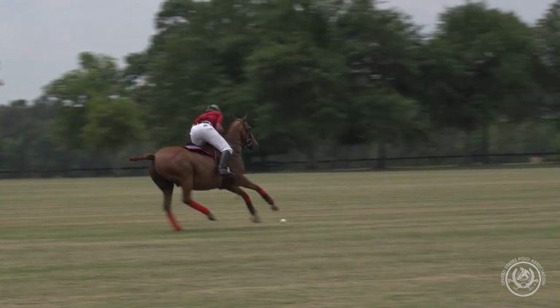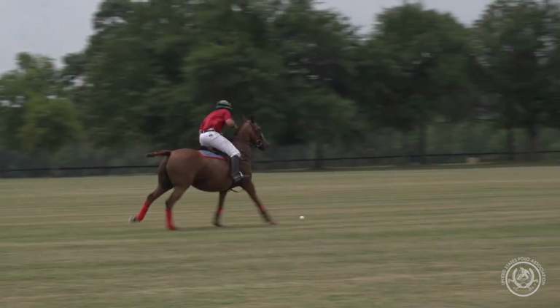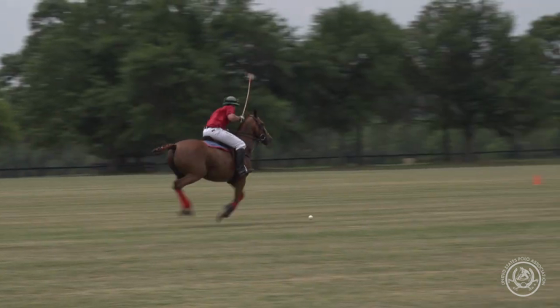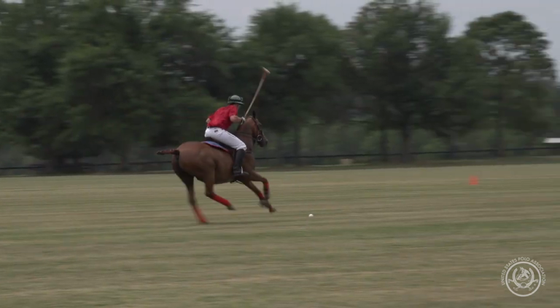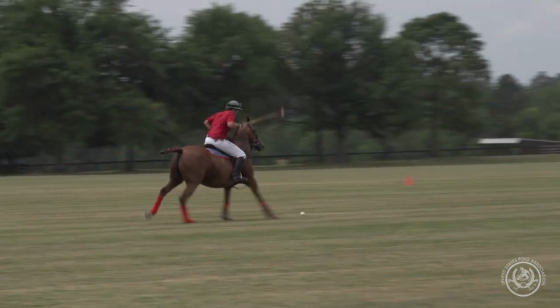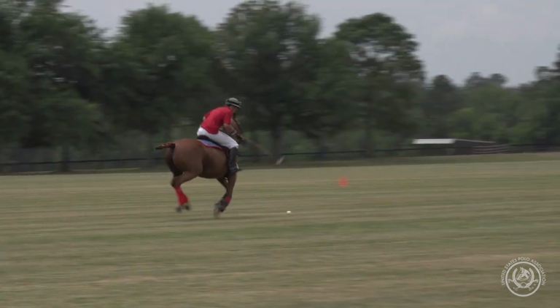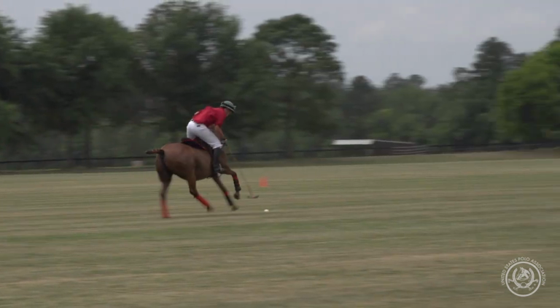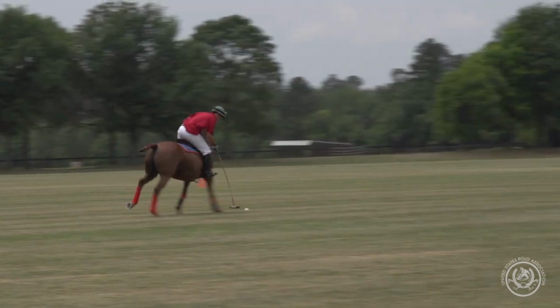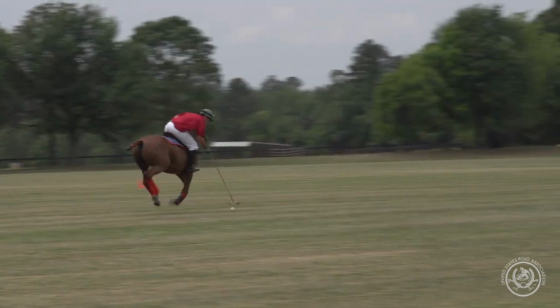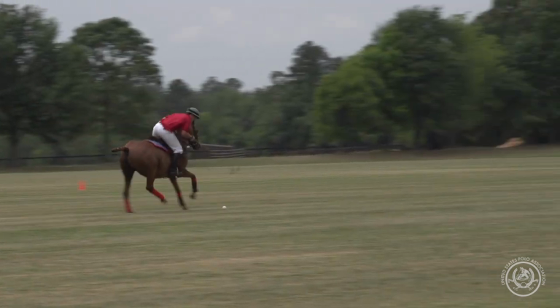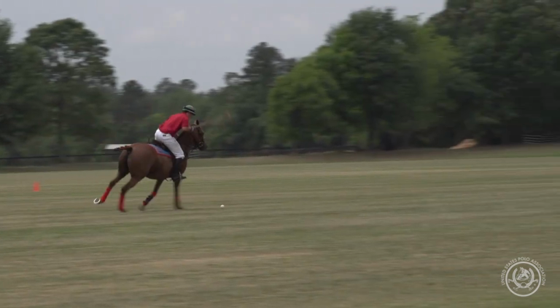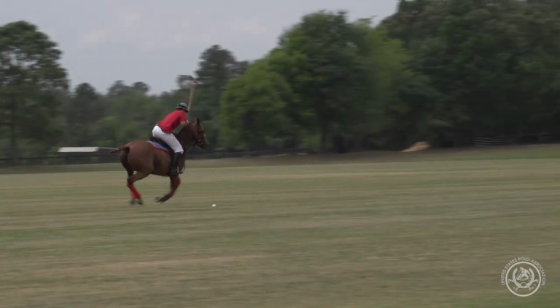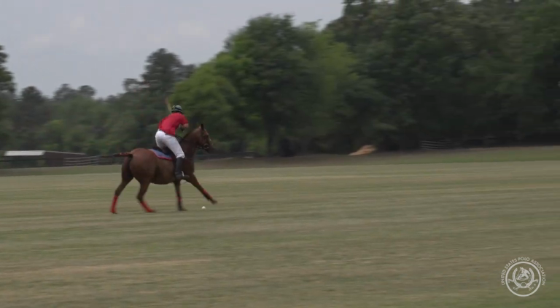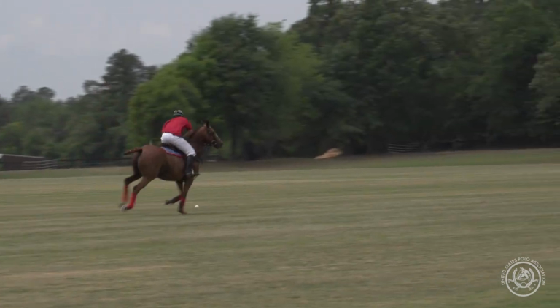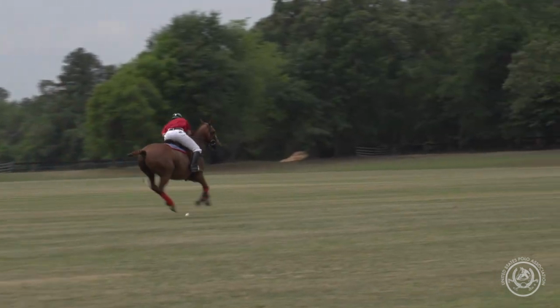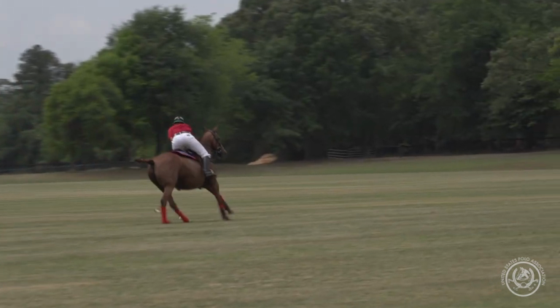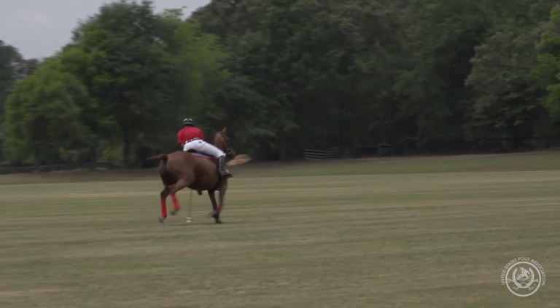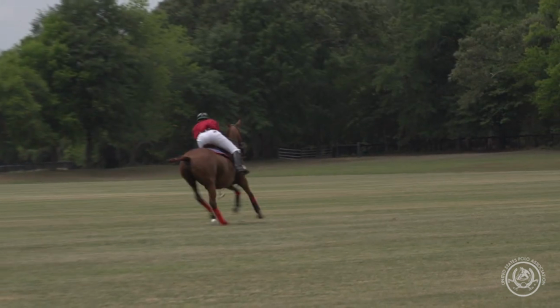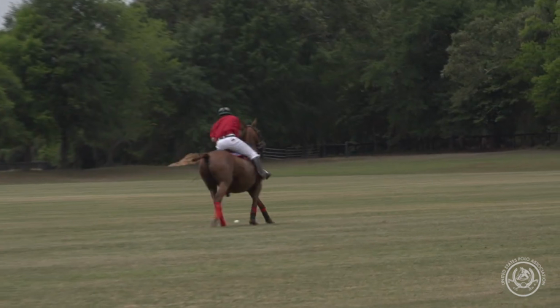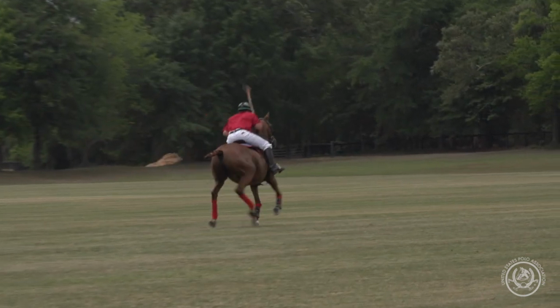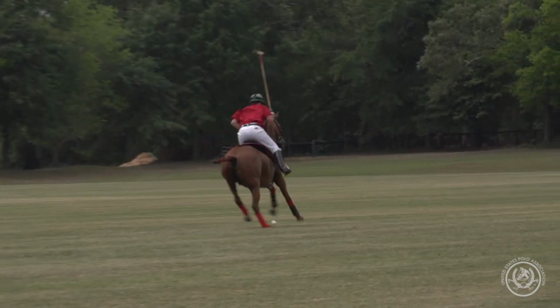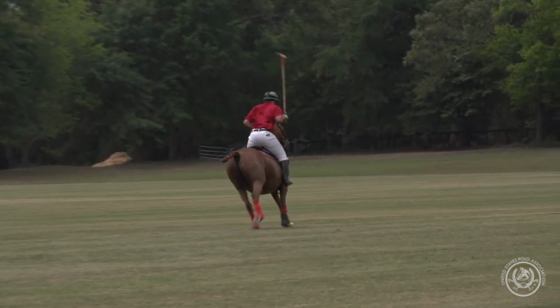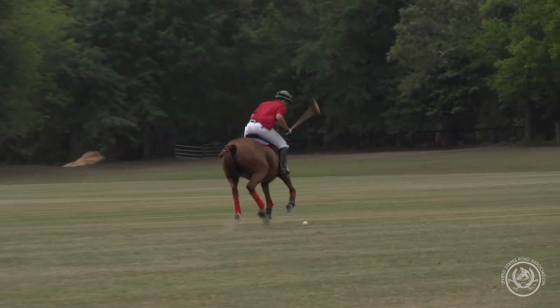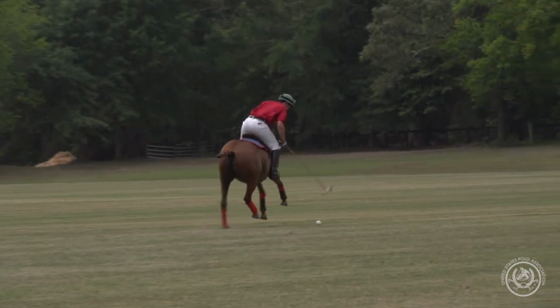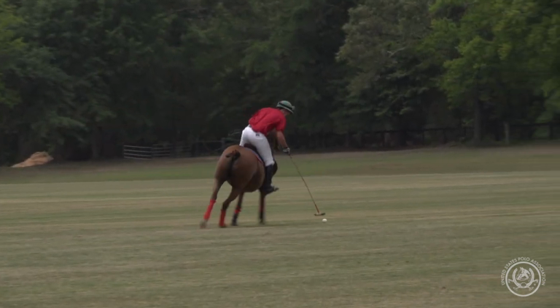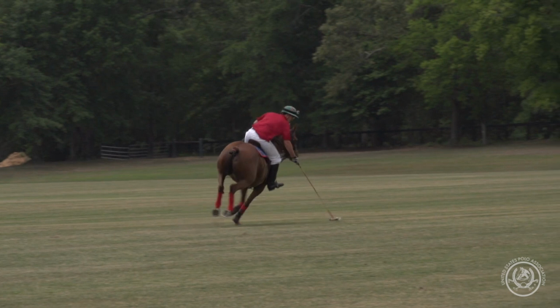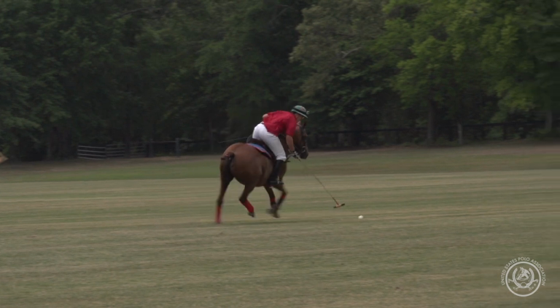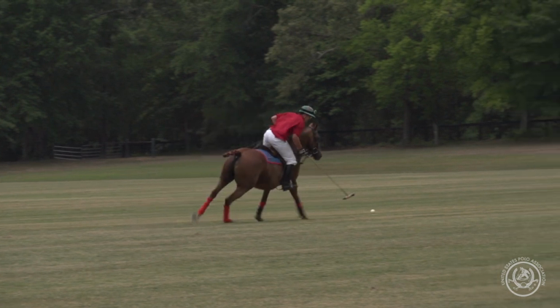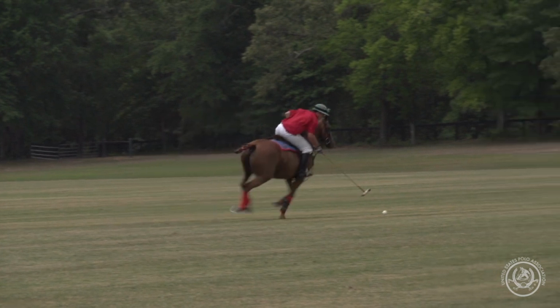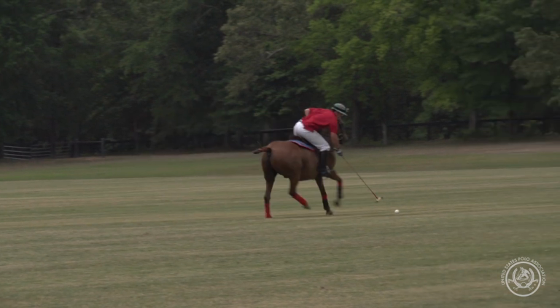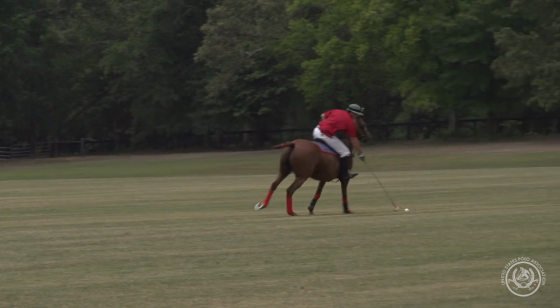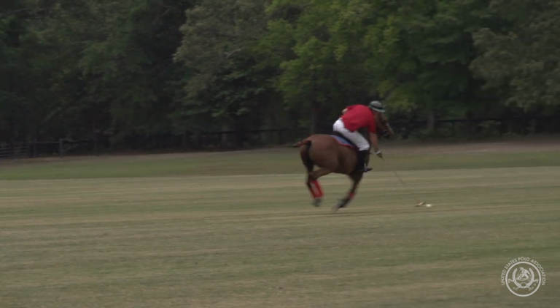That looked pretty slick right there — that was a tuck, tuck, tuck, tuck at some speed. Well done!